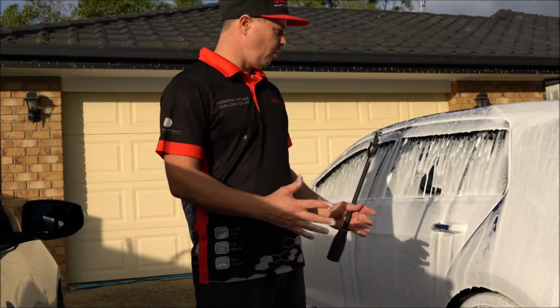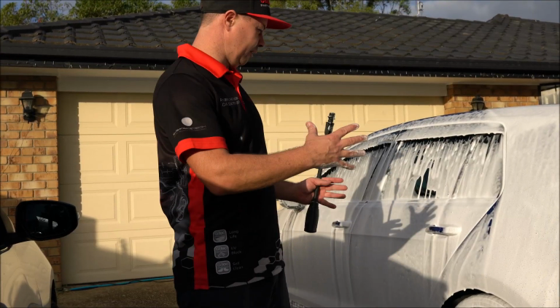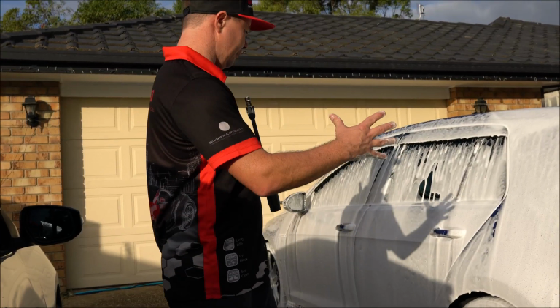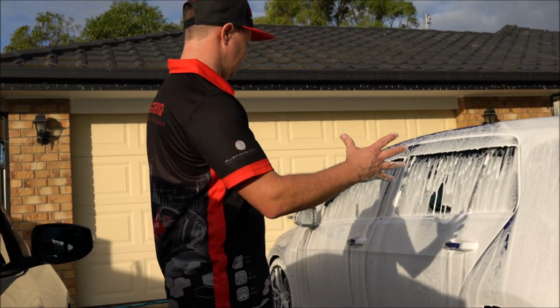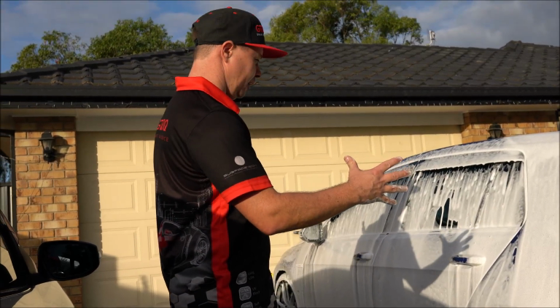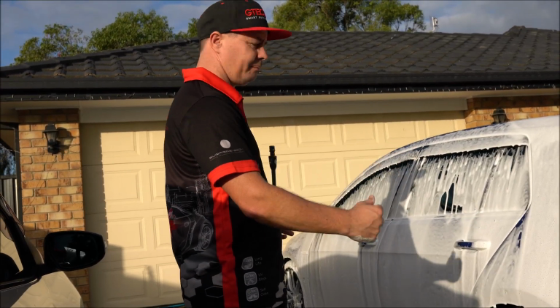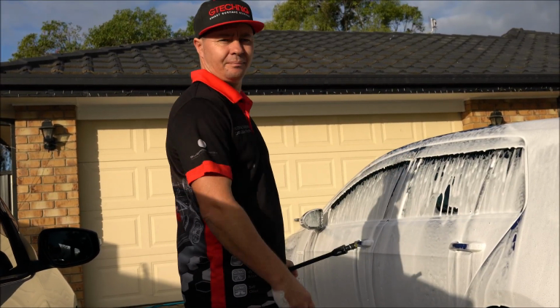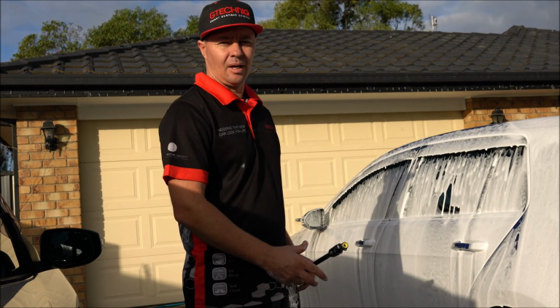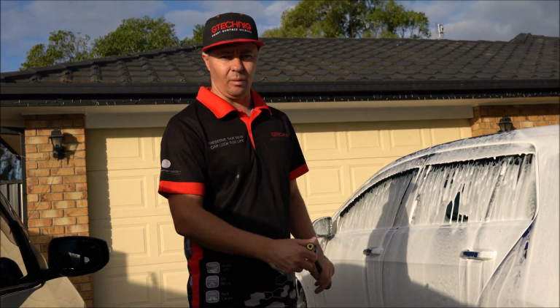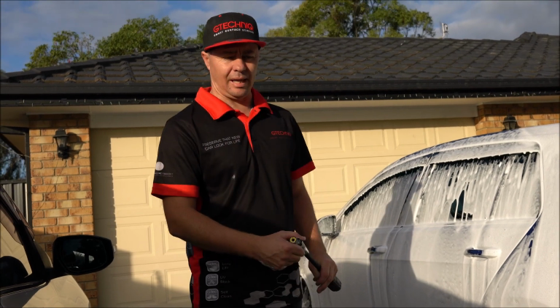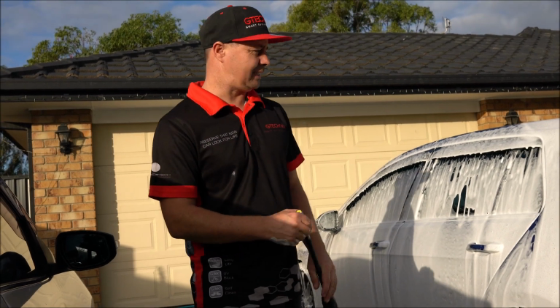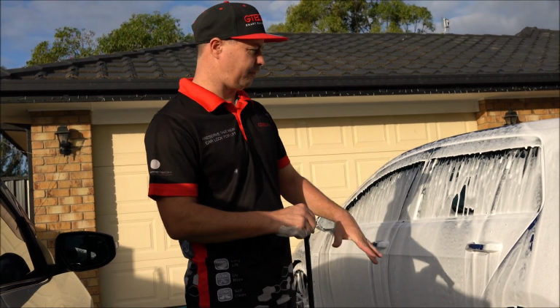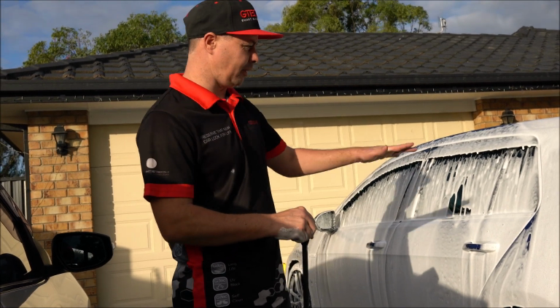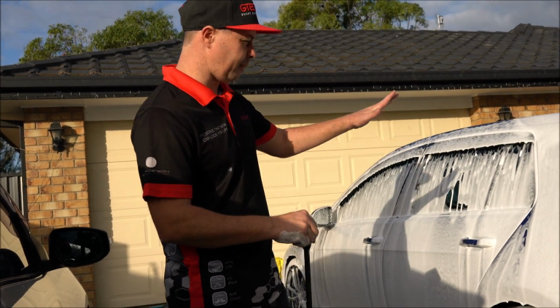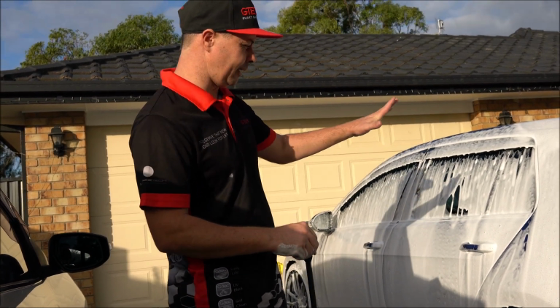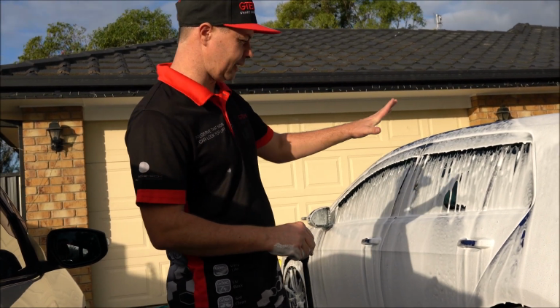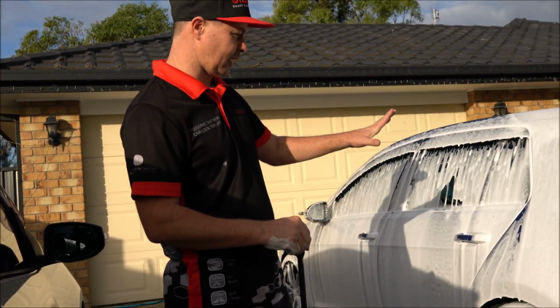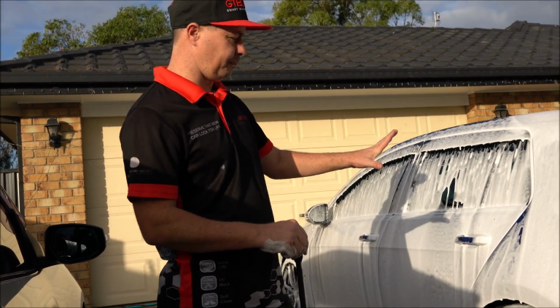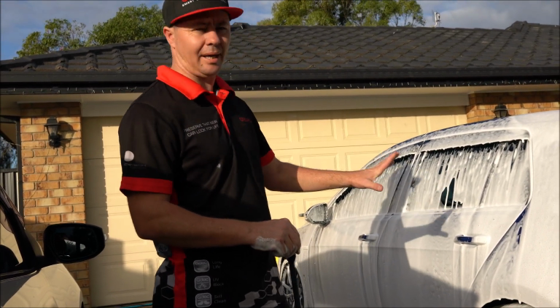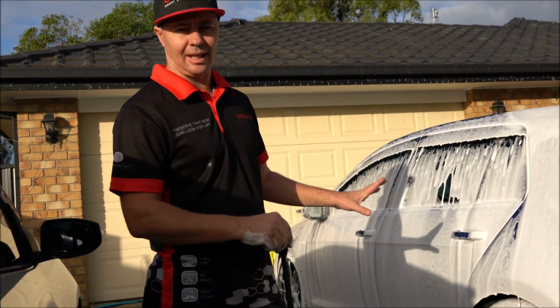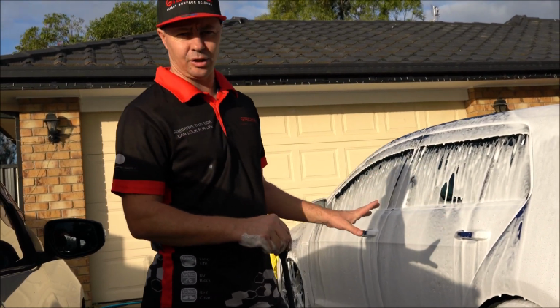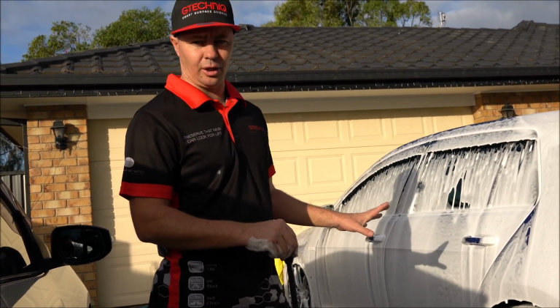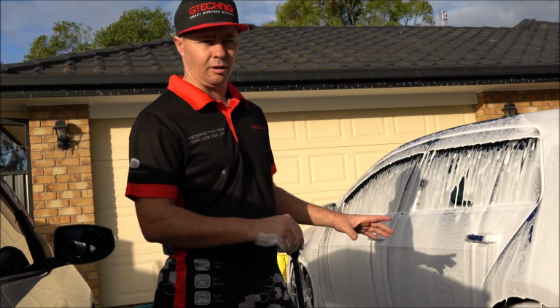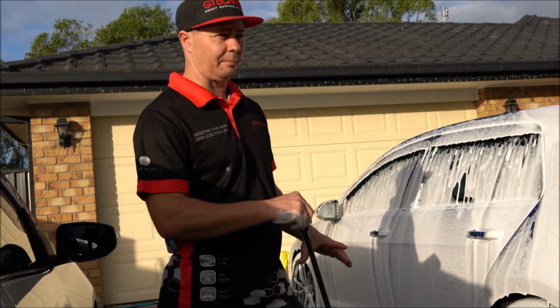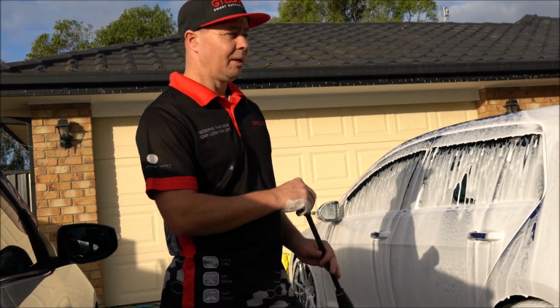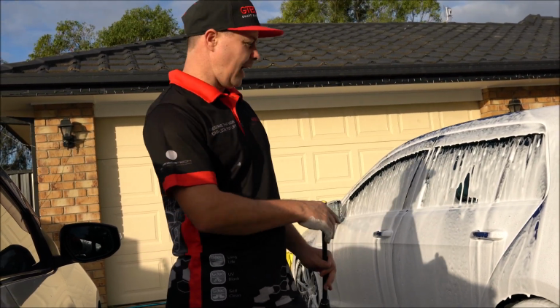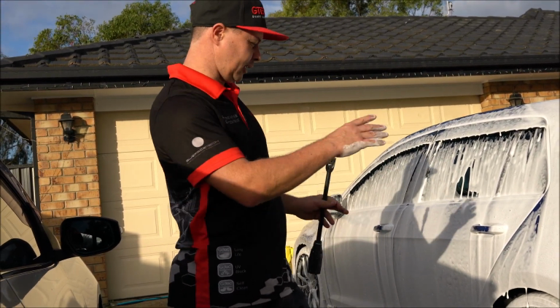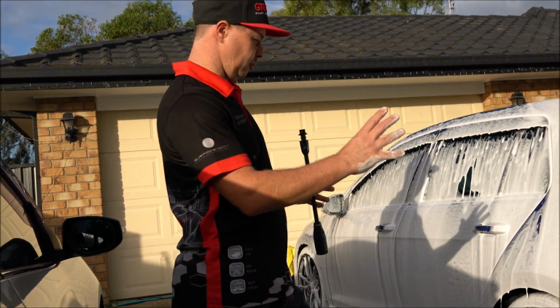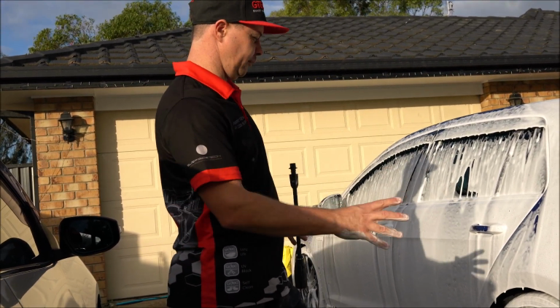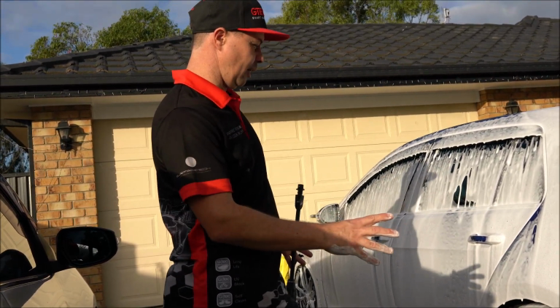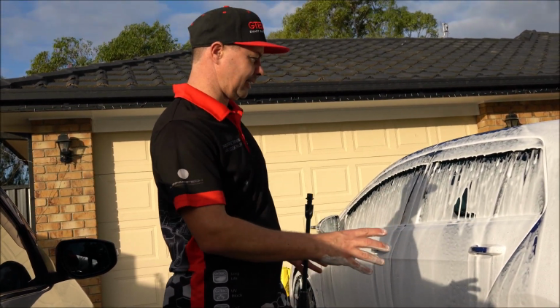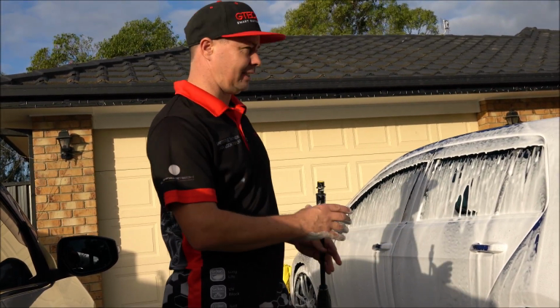We've given it a foam and we've let it sit for a couple of minutes. It's going to break down the dirt and grime and it's going to remove it nice and easy.